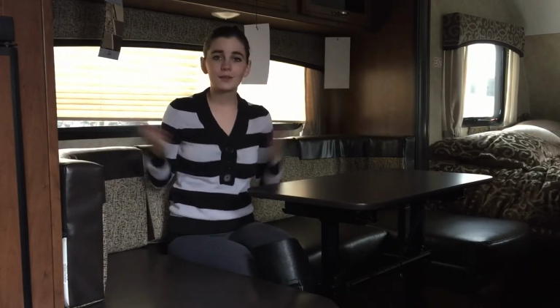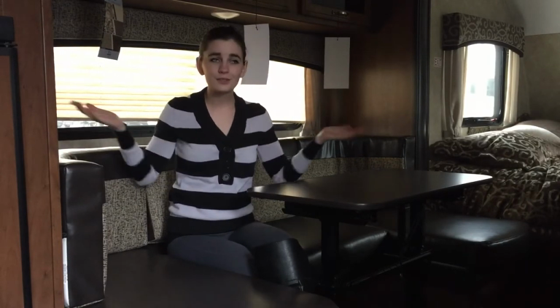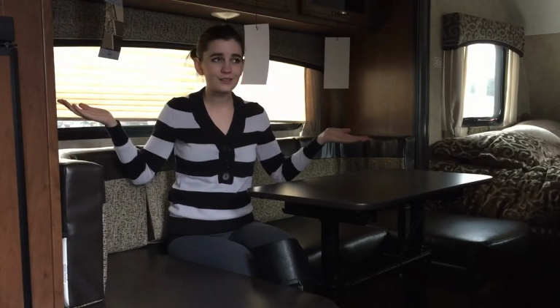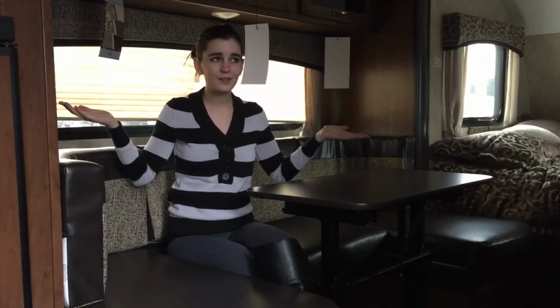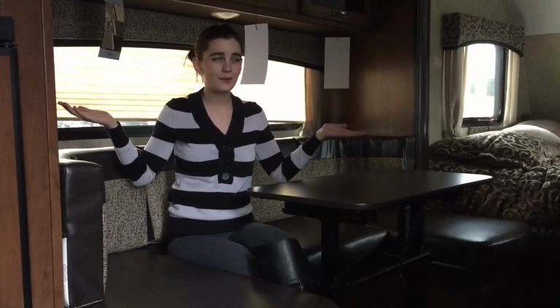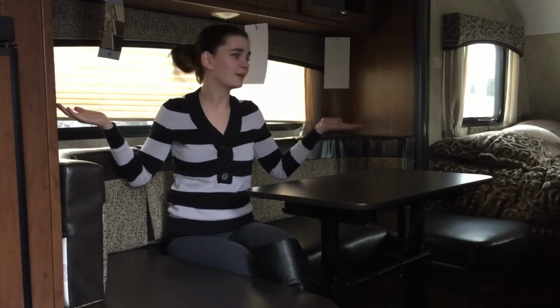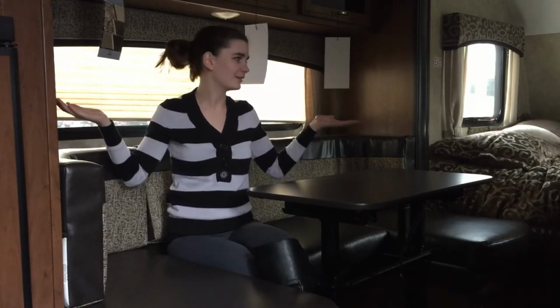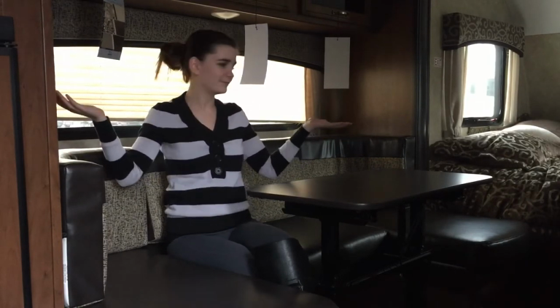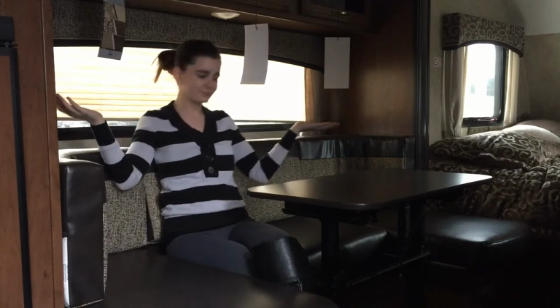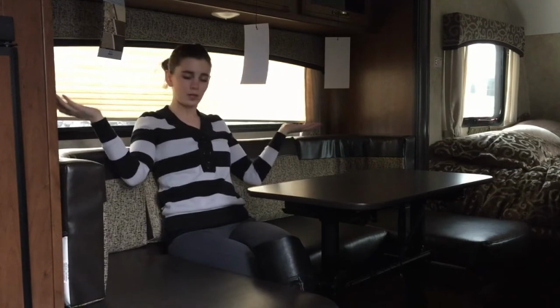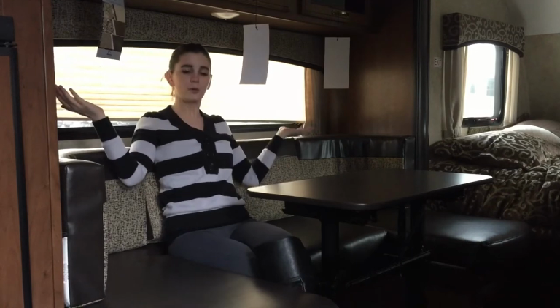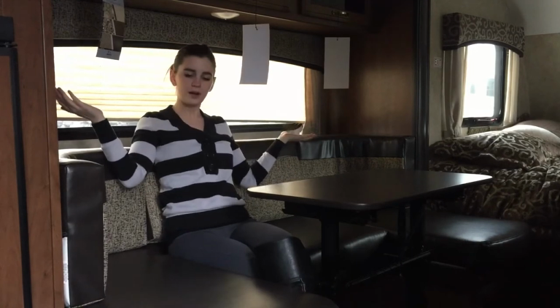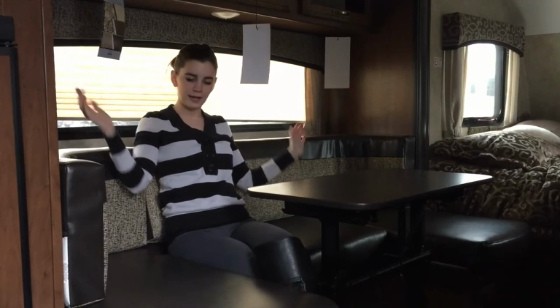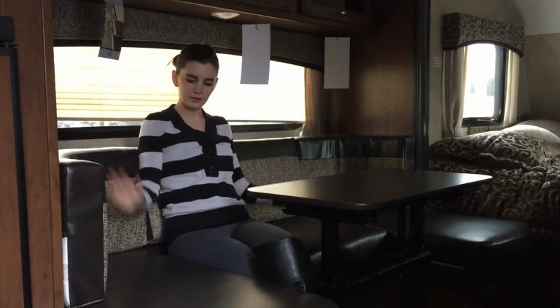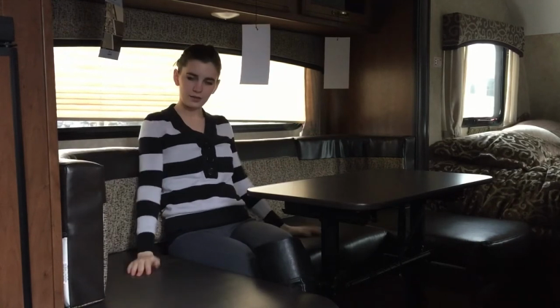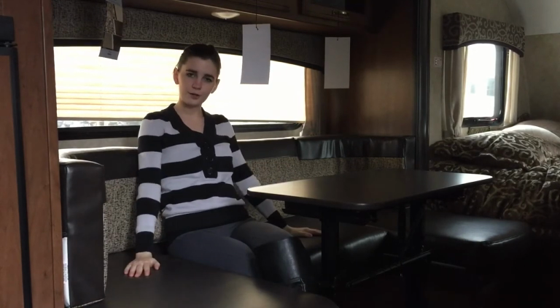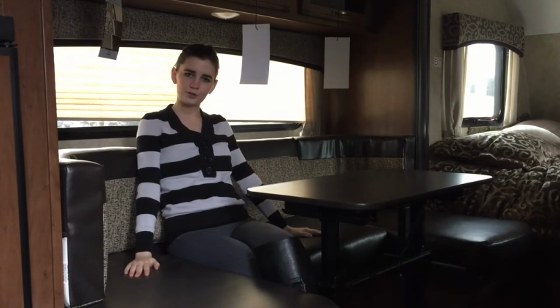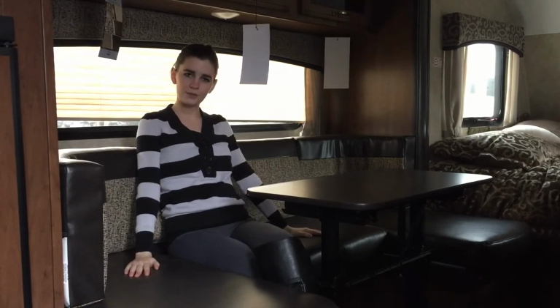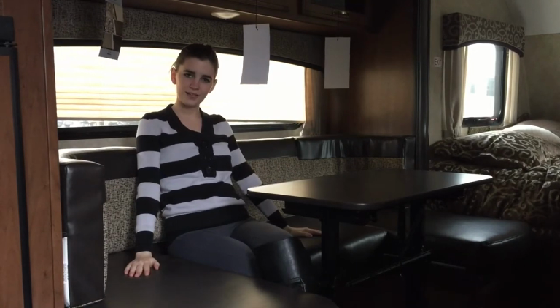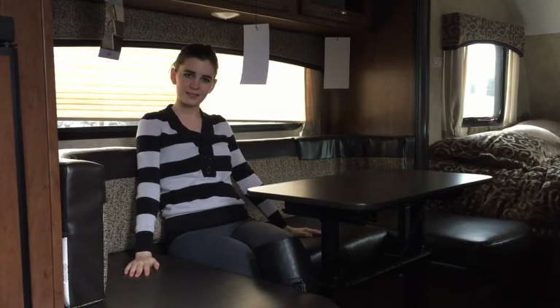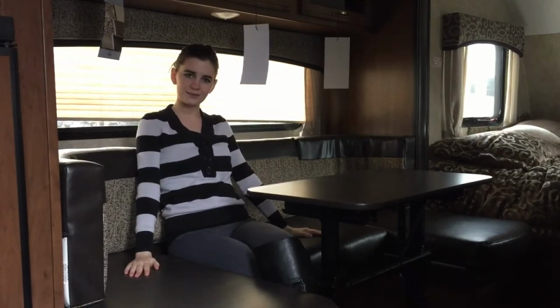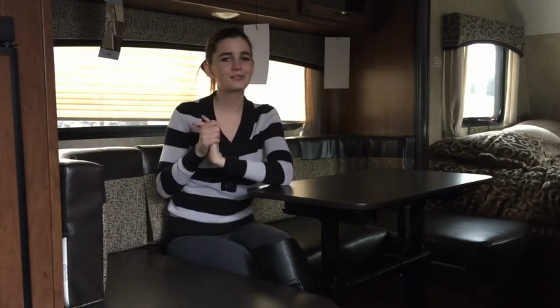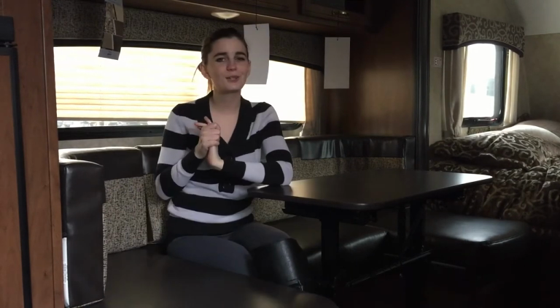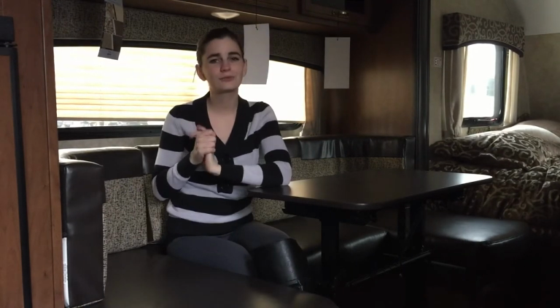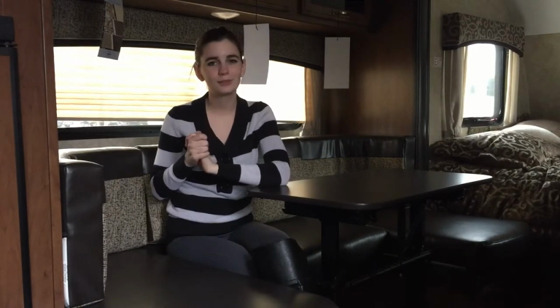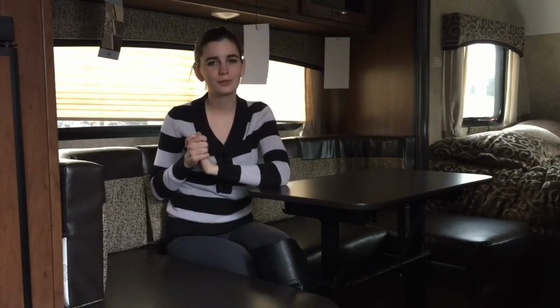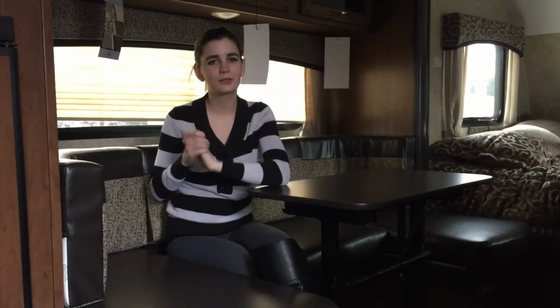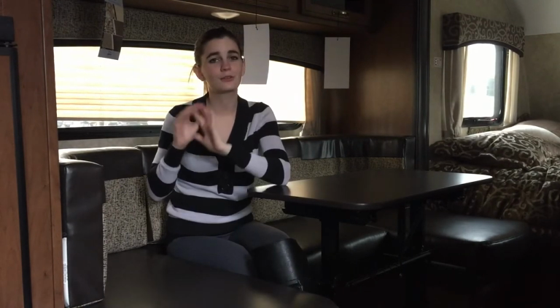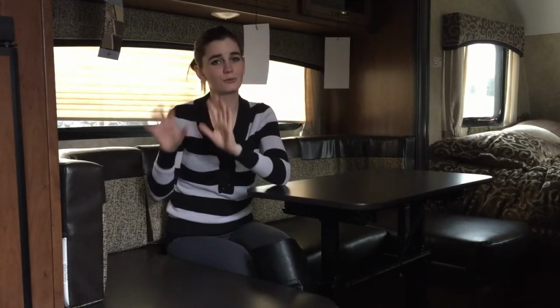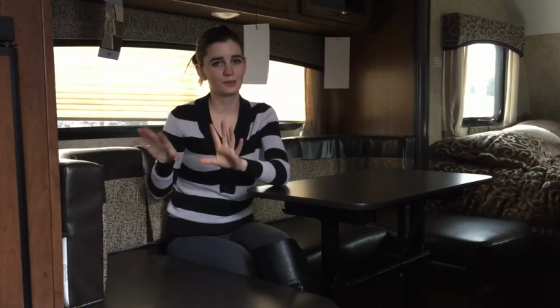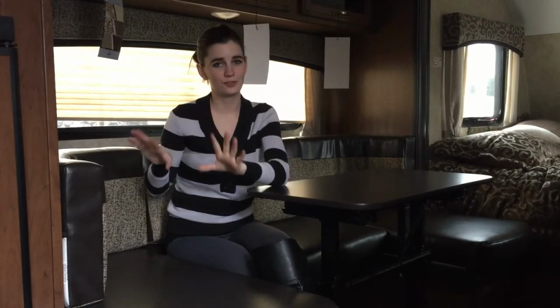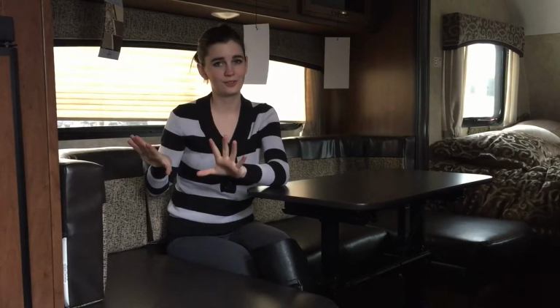So let's start off here — we are at our U-shaped dinette. Now let's take a really quick look at the rear kitchen.